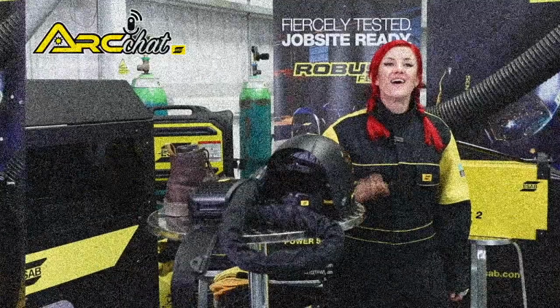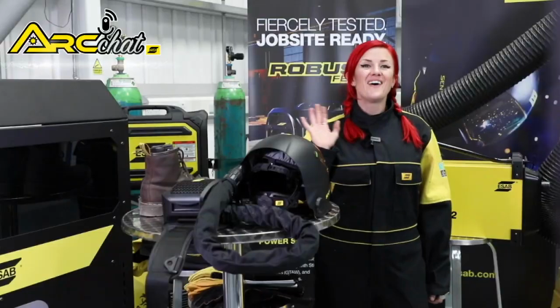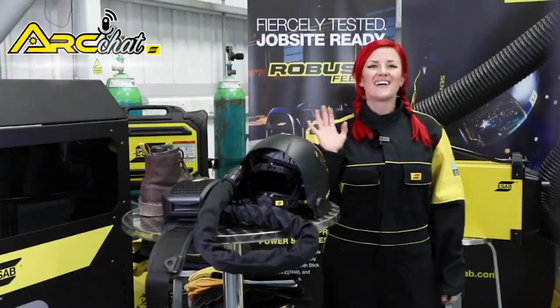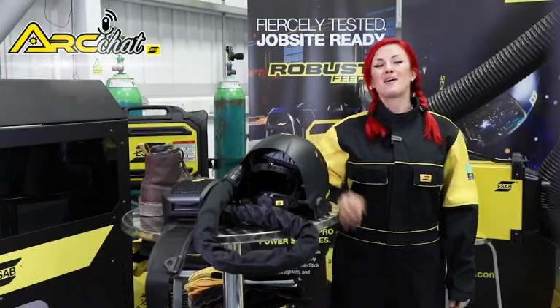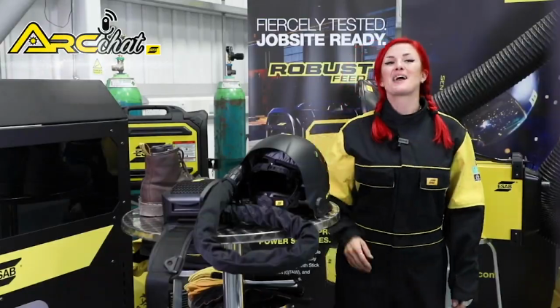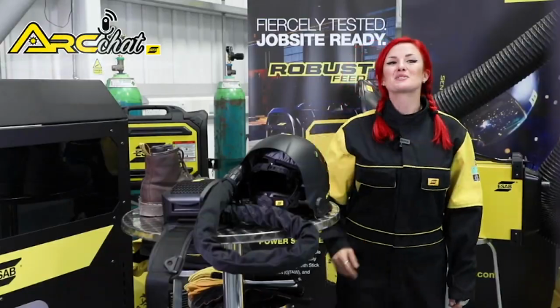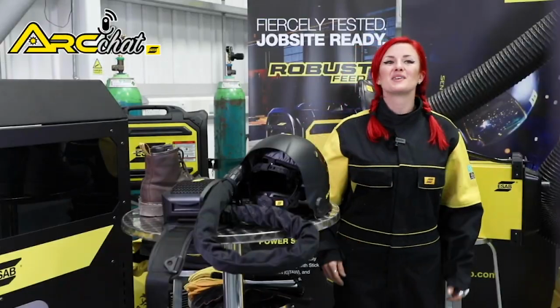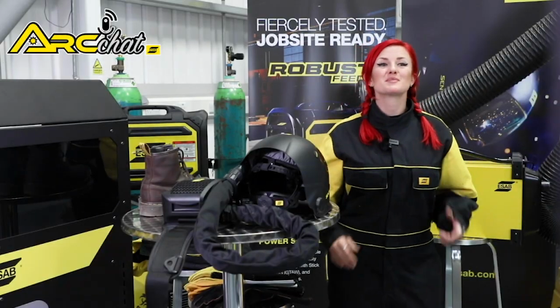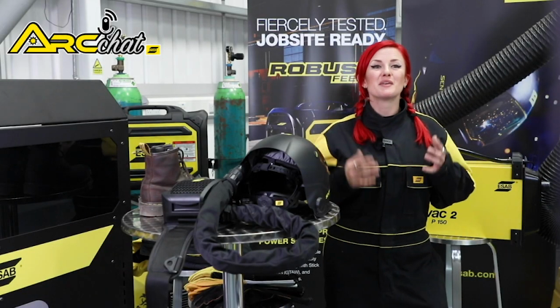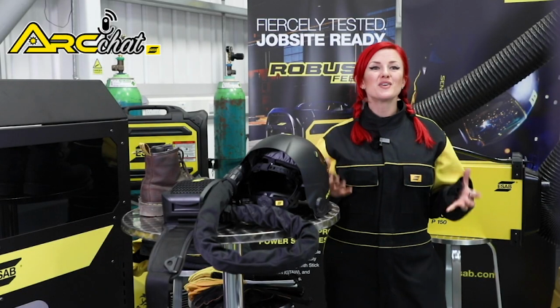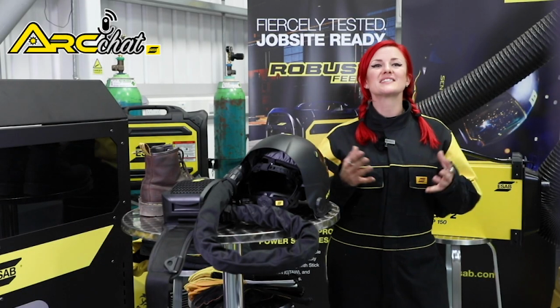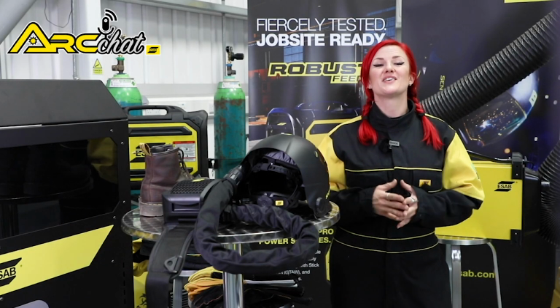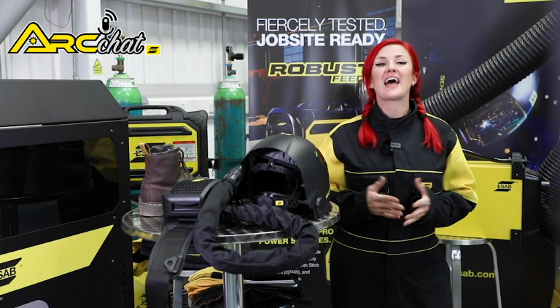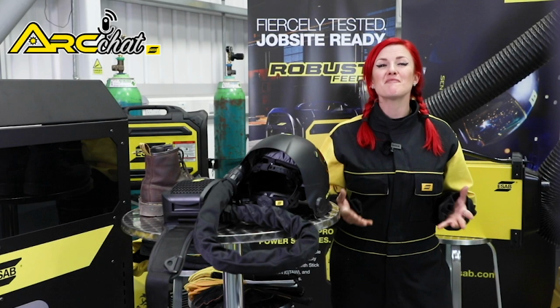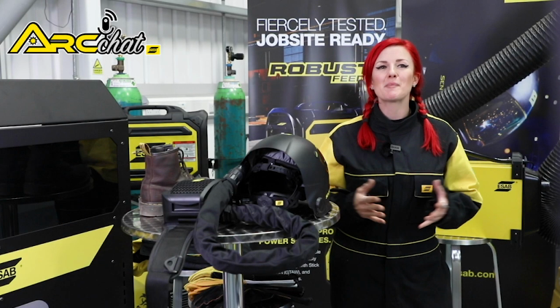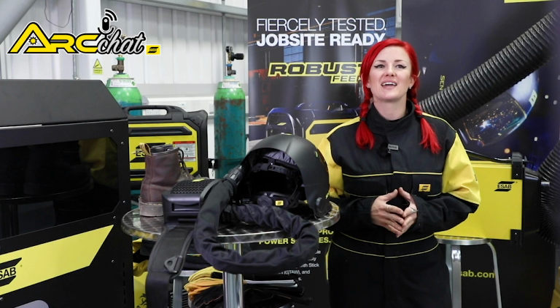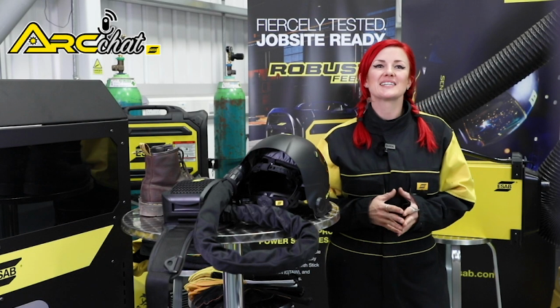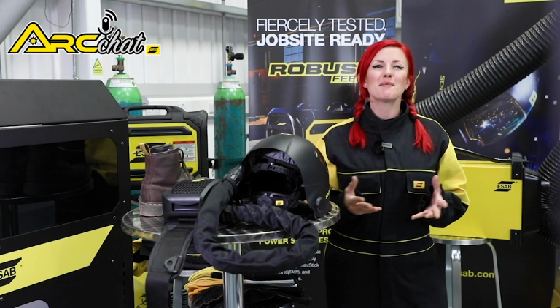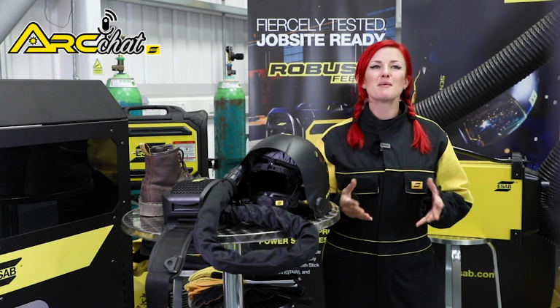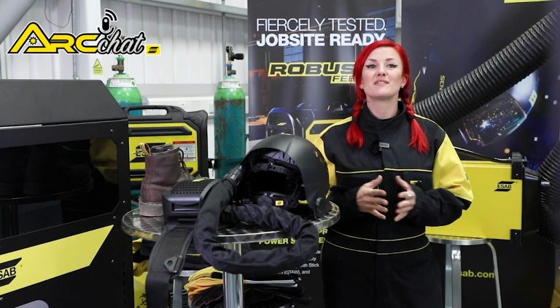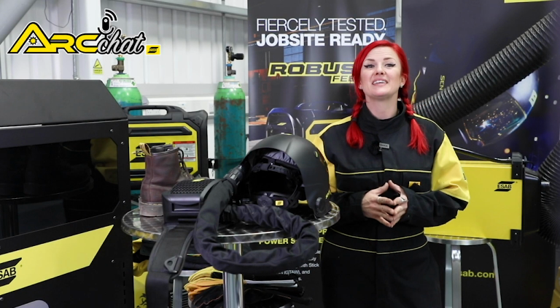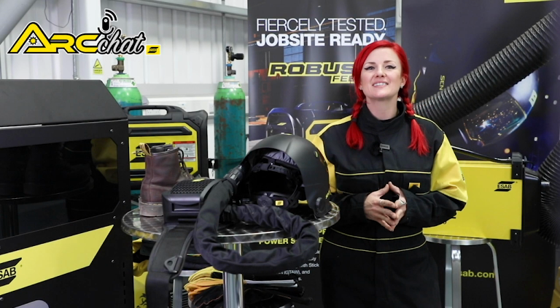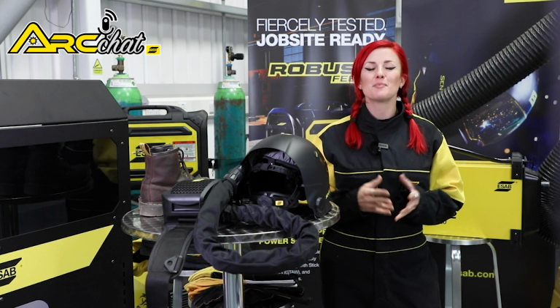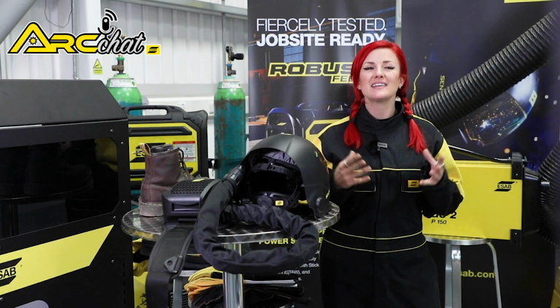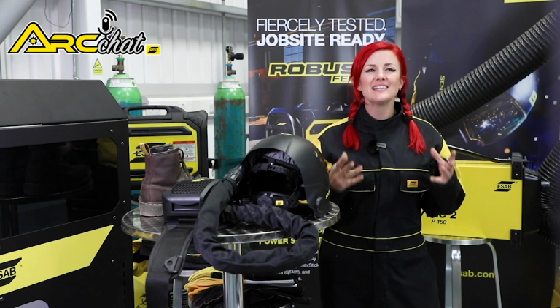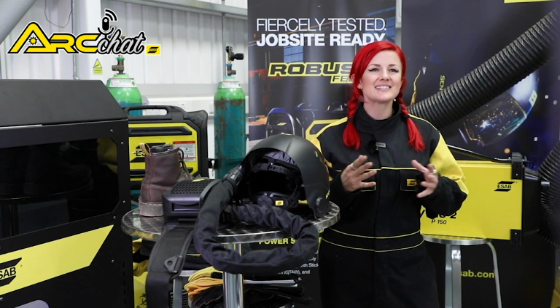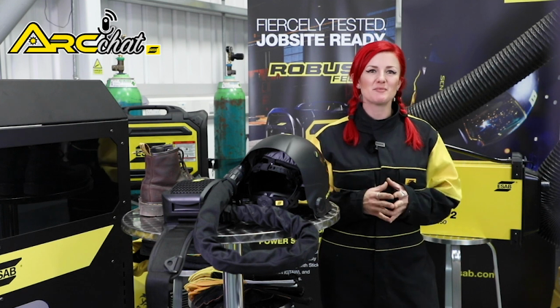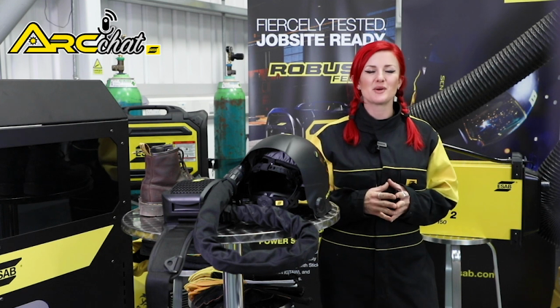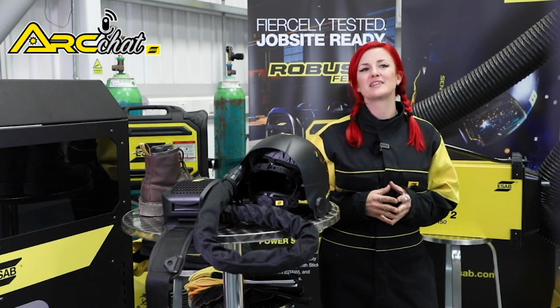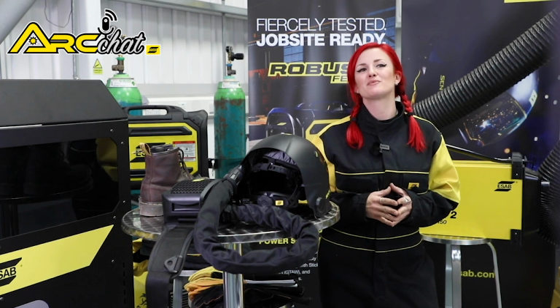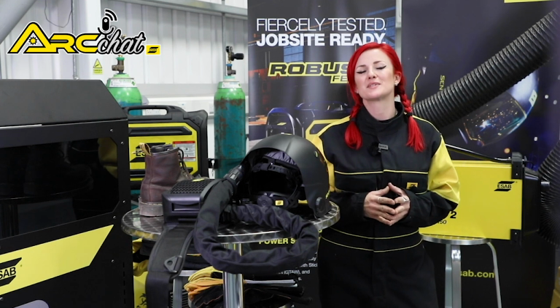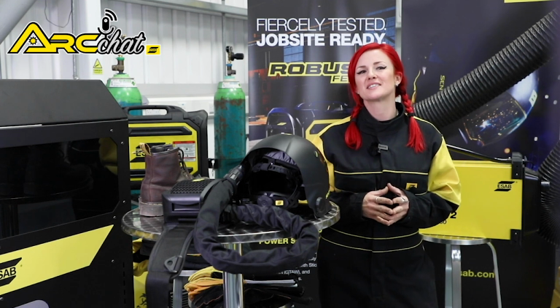Hi, I'm Karis Williams. I'm an artist, designer and fabricator and member of the ESAB elite team of welding influencers.